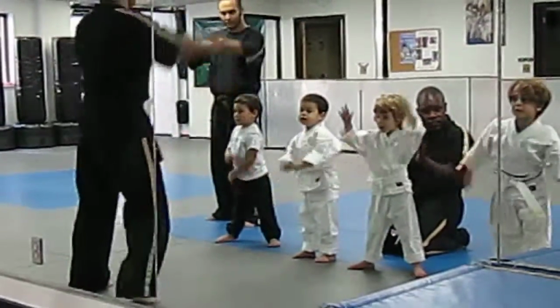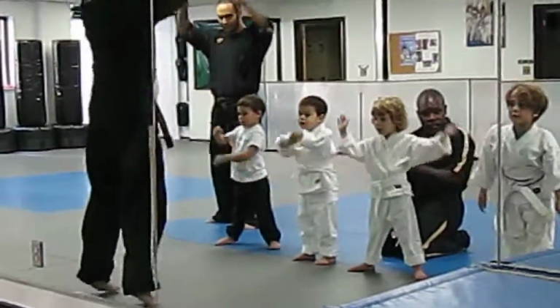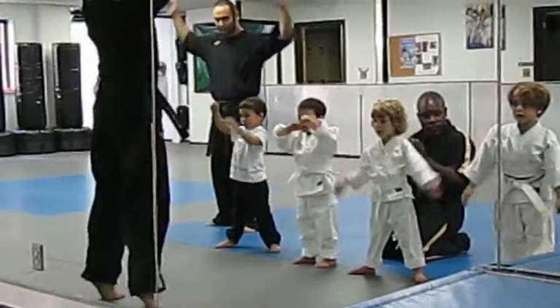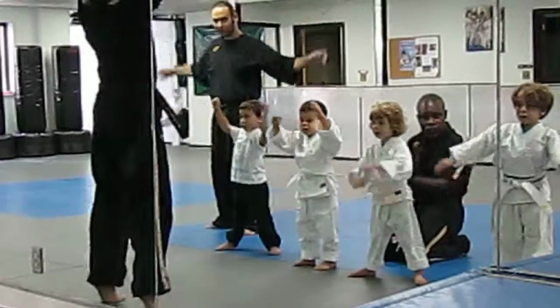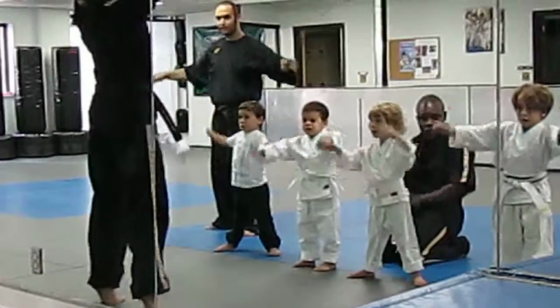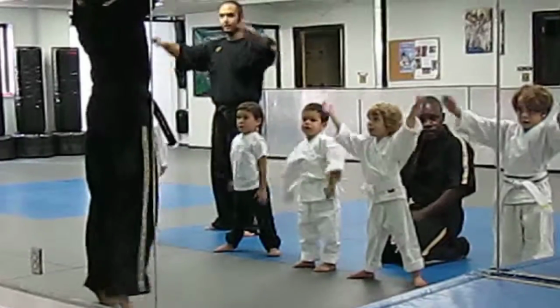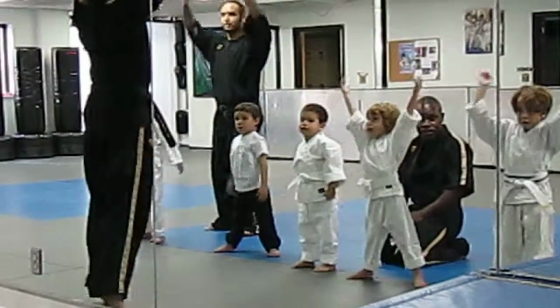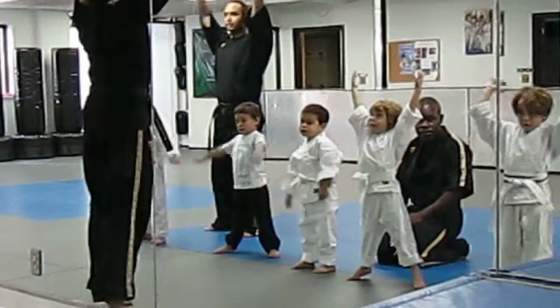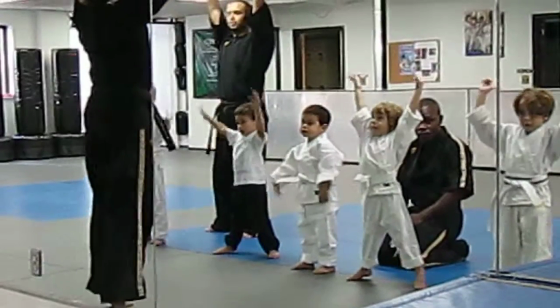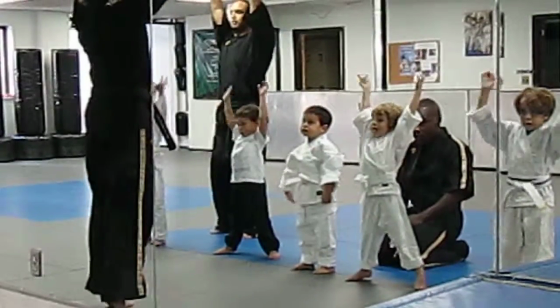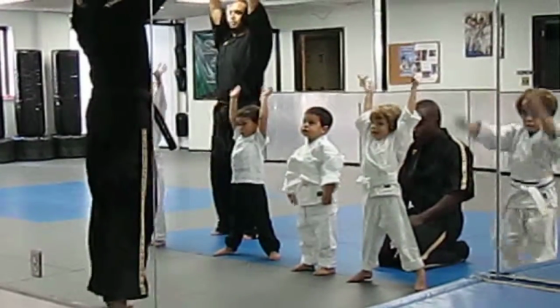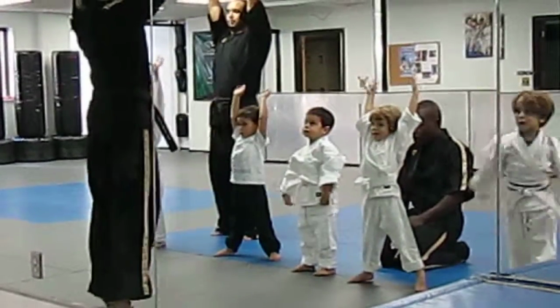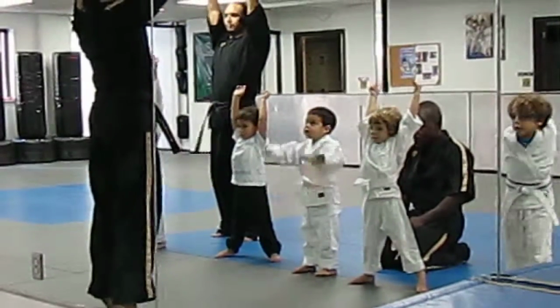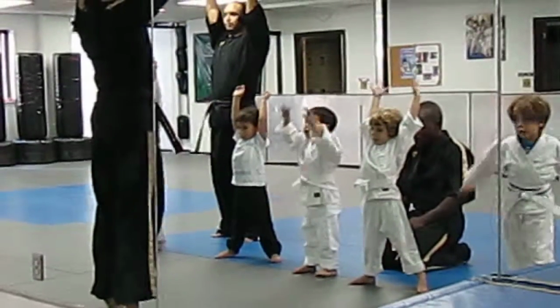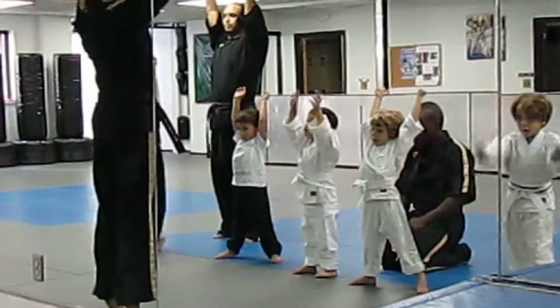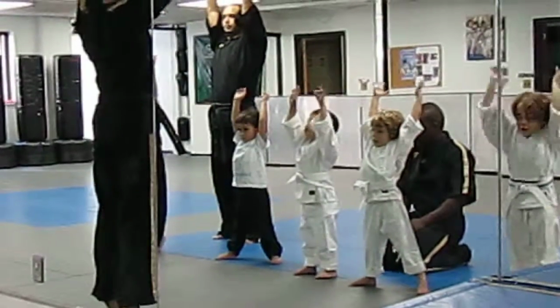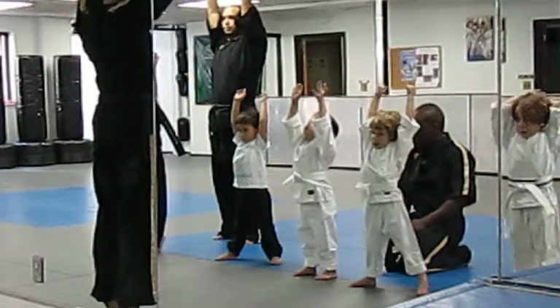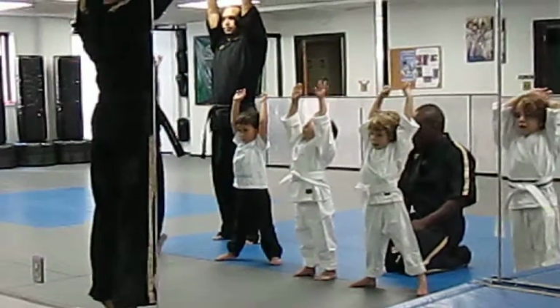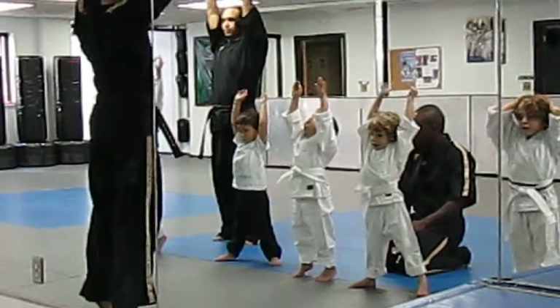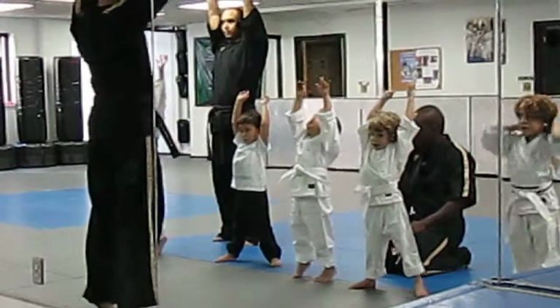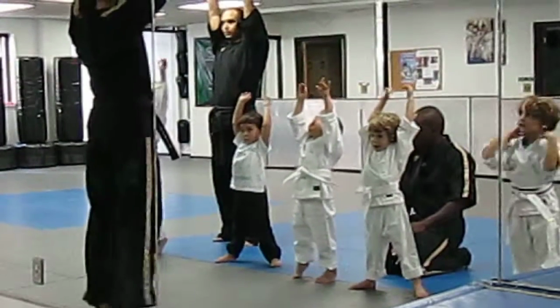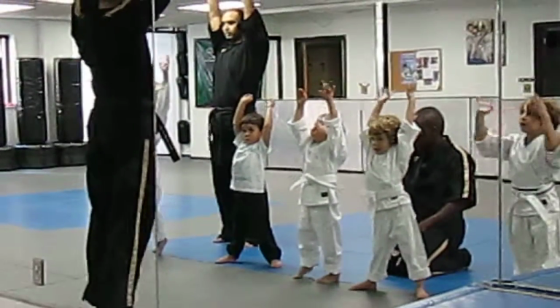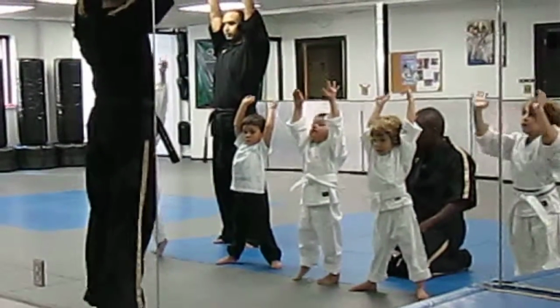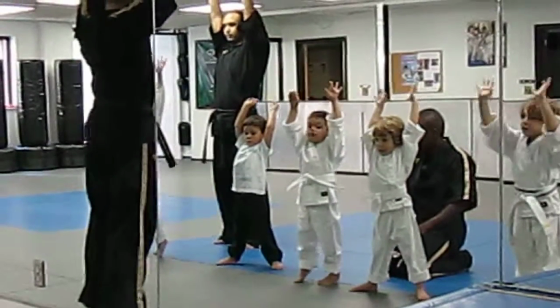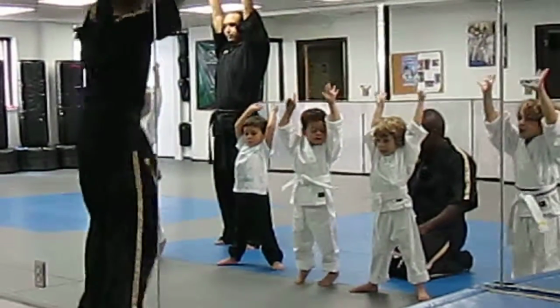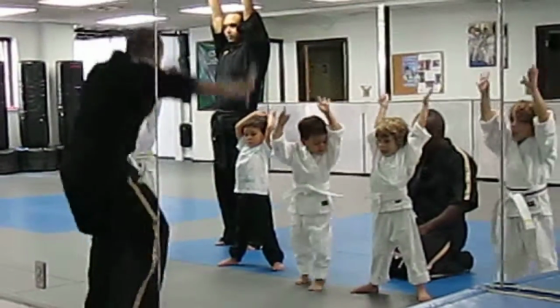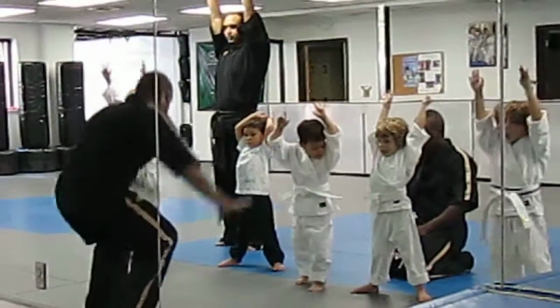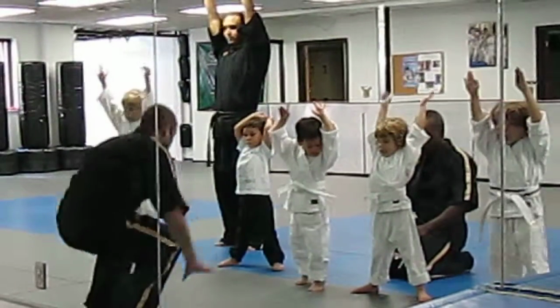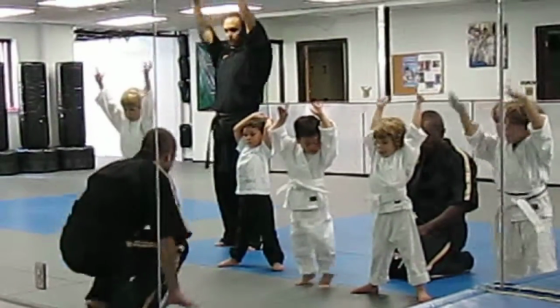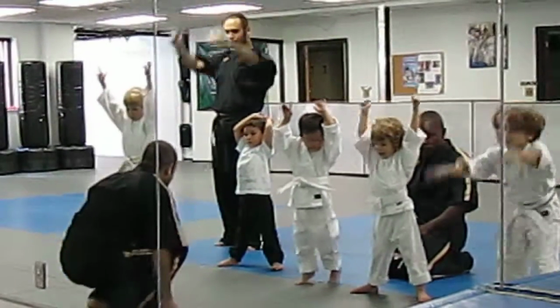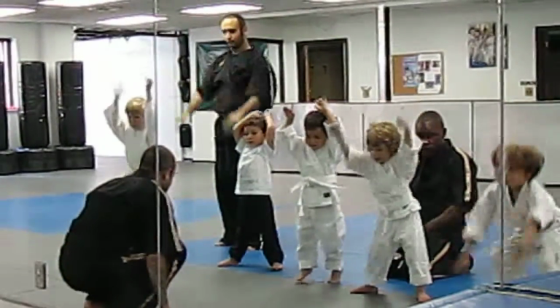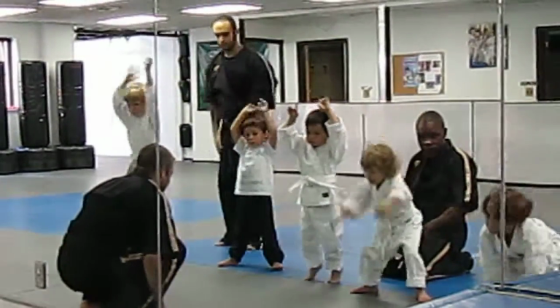Take the stretch up to the ceiling, stretch up. Wiggle your fingers in the clouds. Come all the way down.